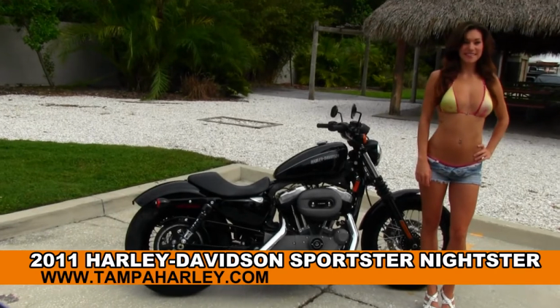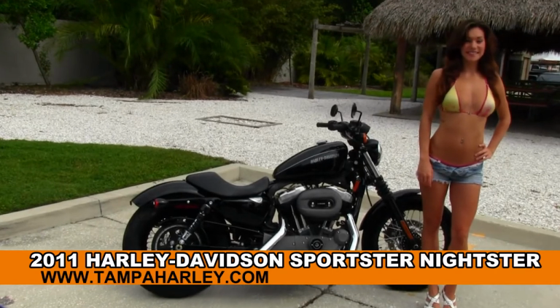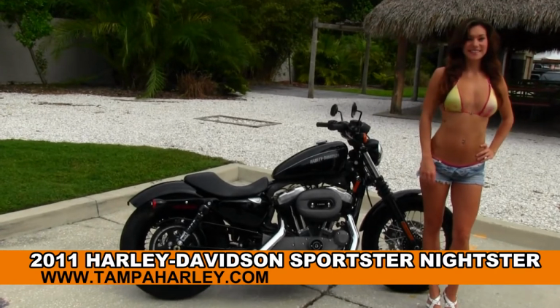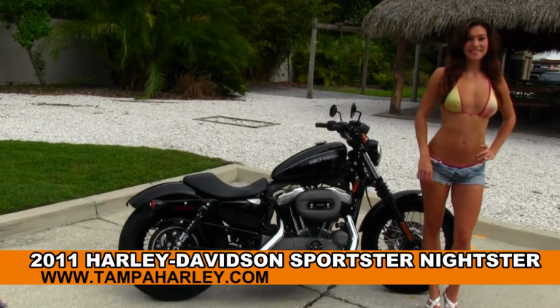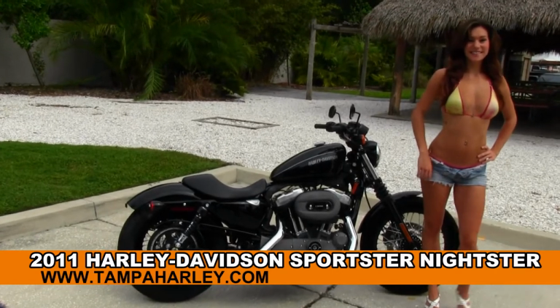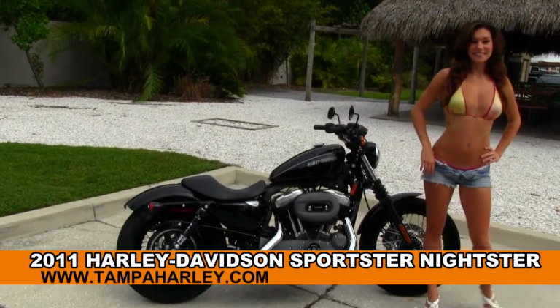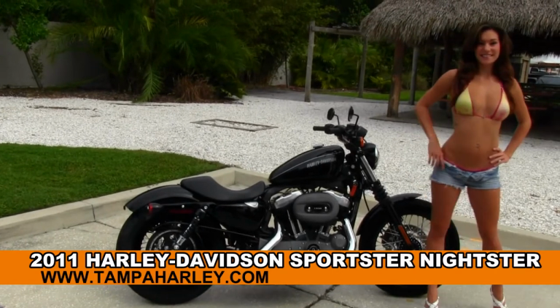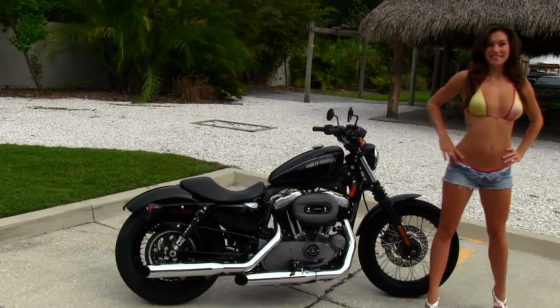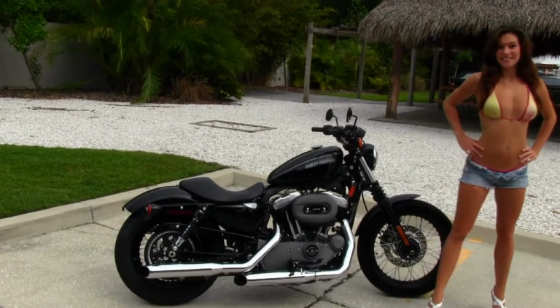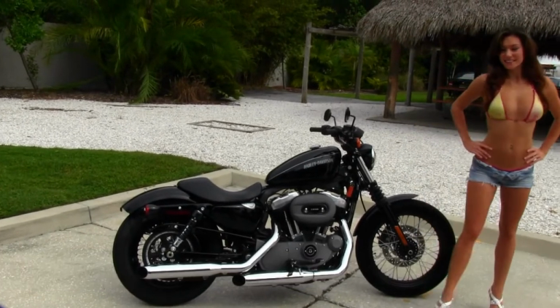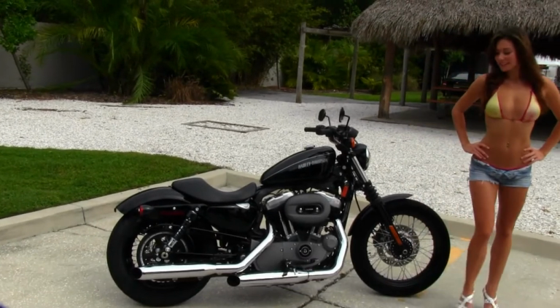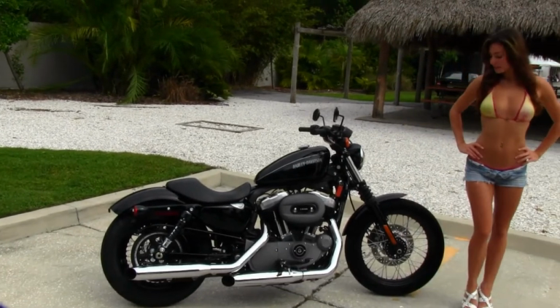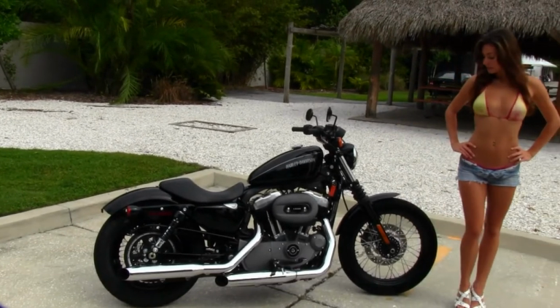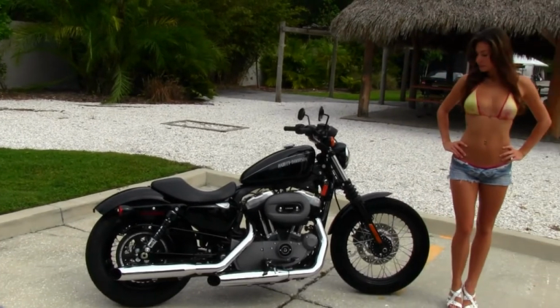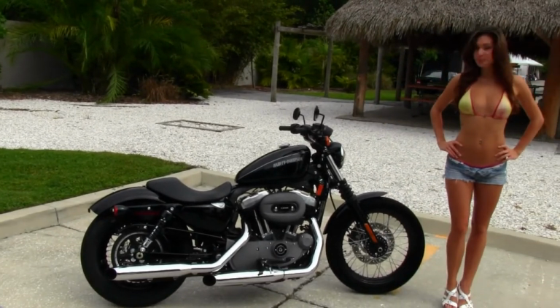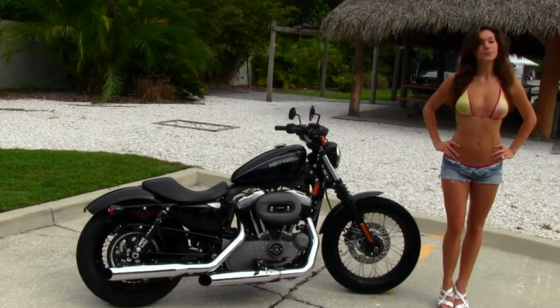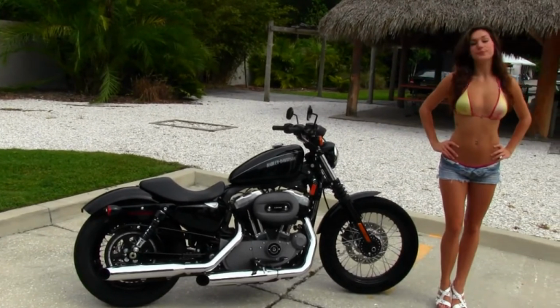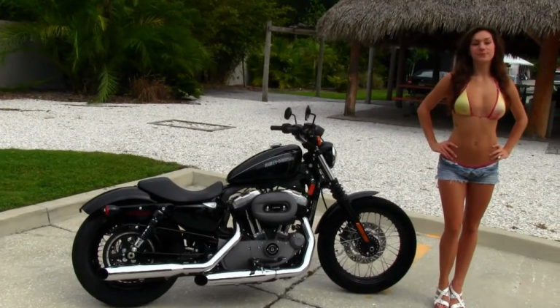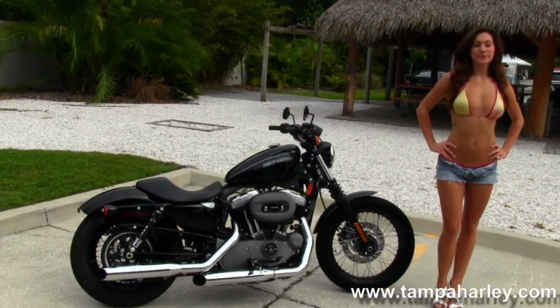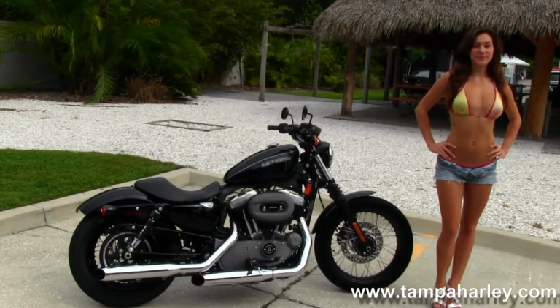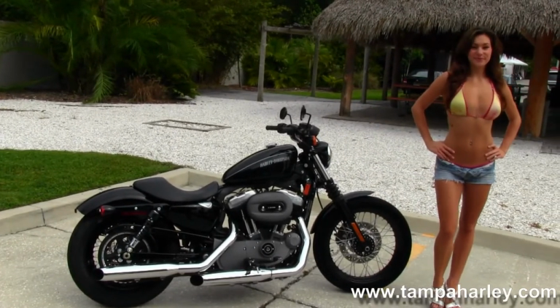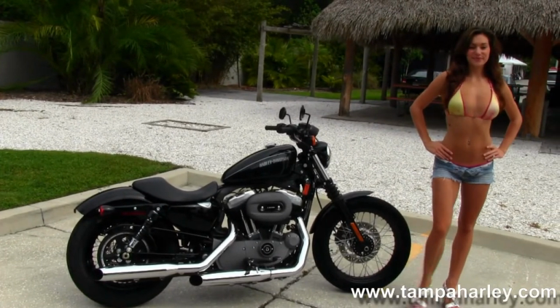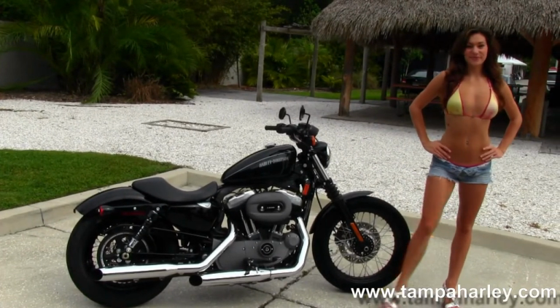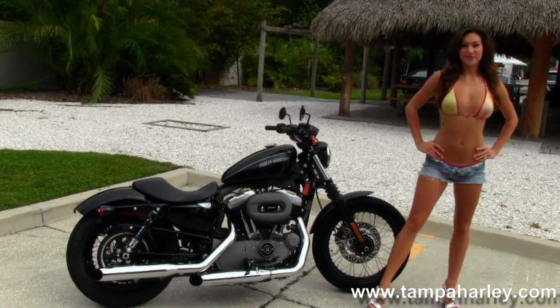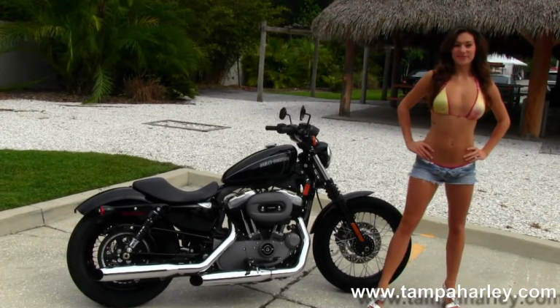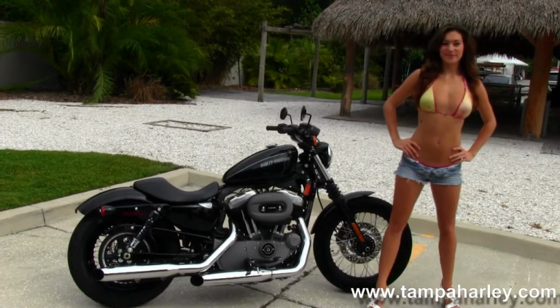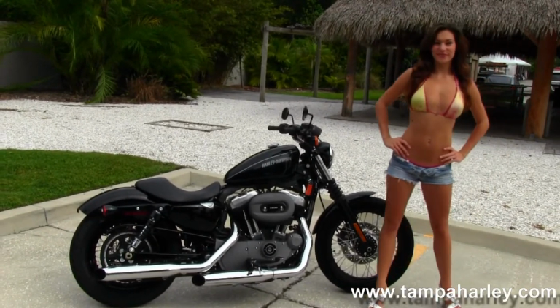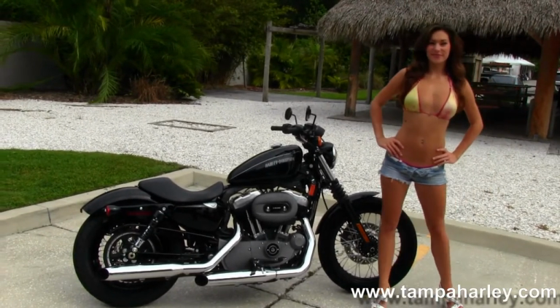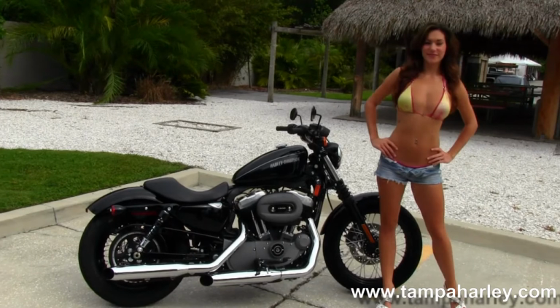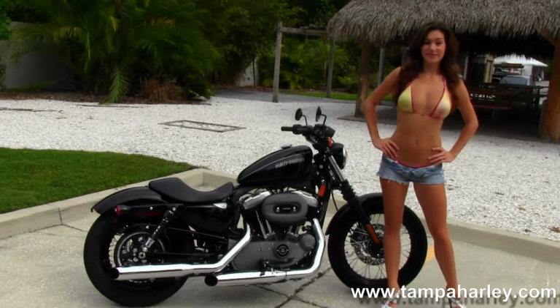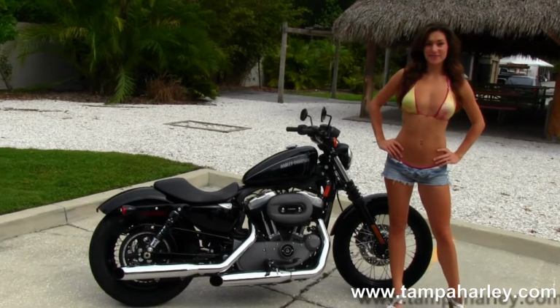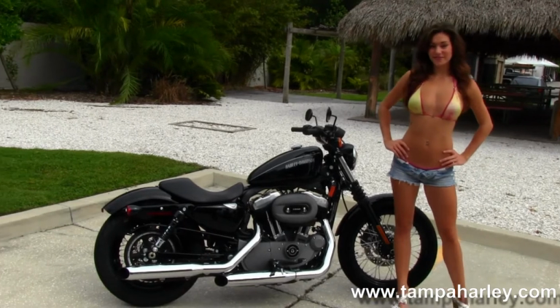The Nightster starts out front with the black and steel lace wheels, blacked out lower front forks with classic fork gaiters.